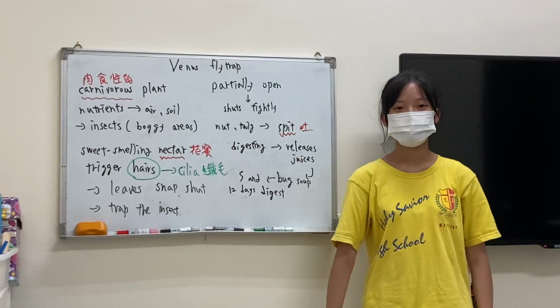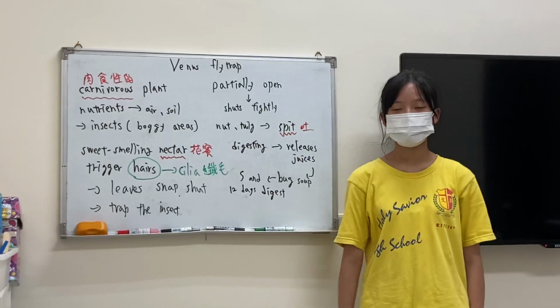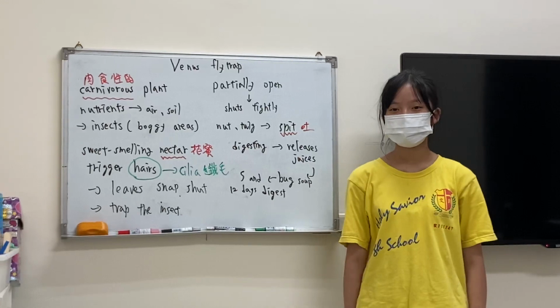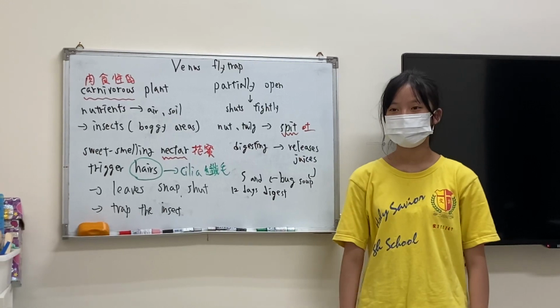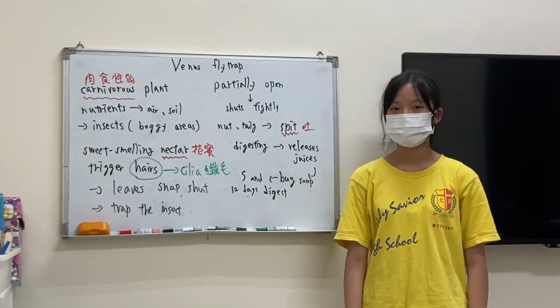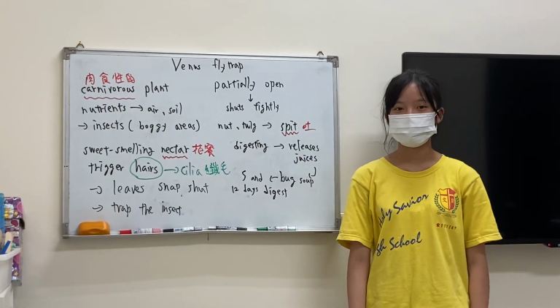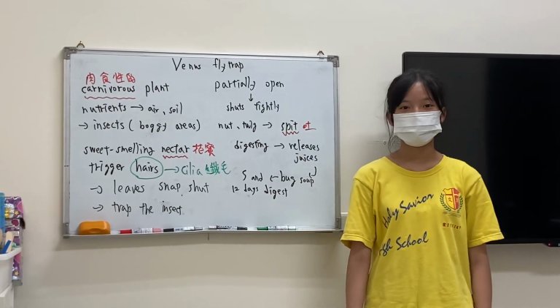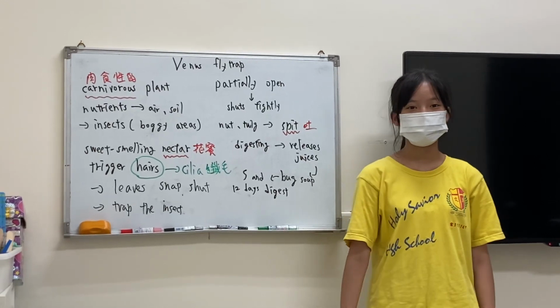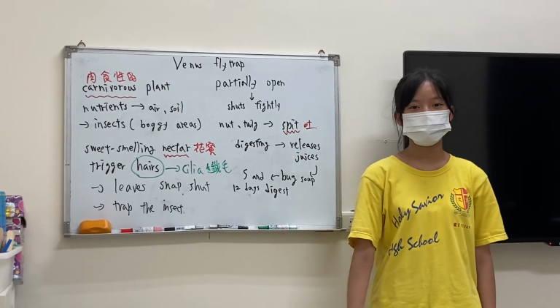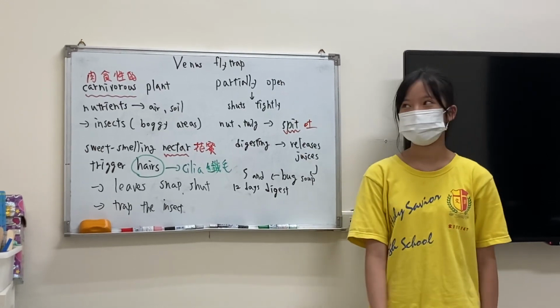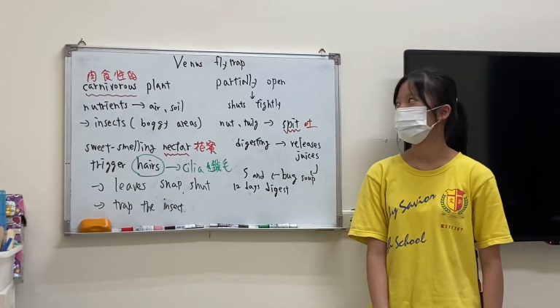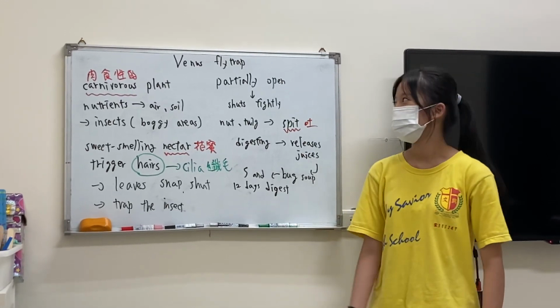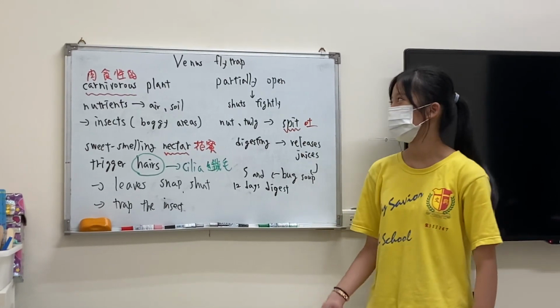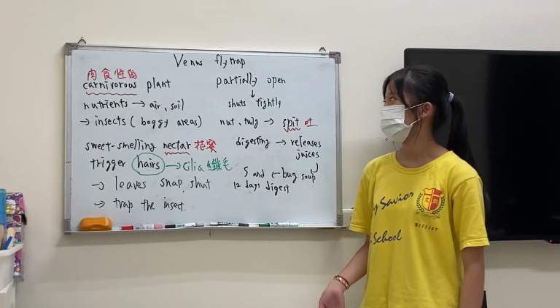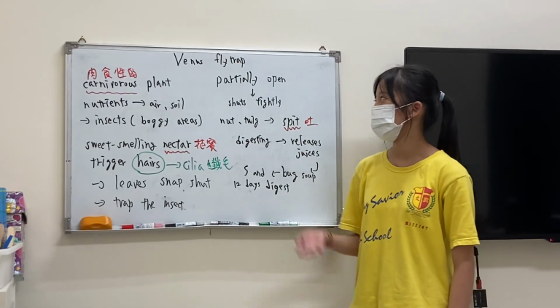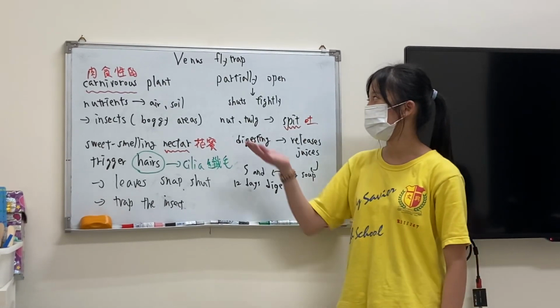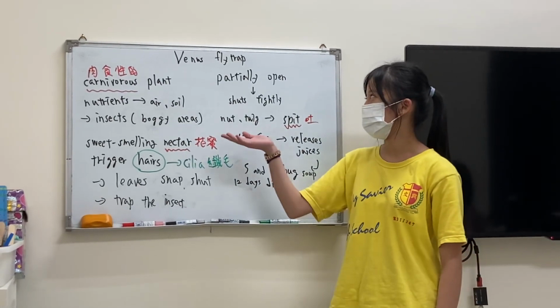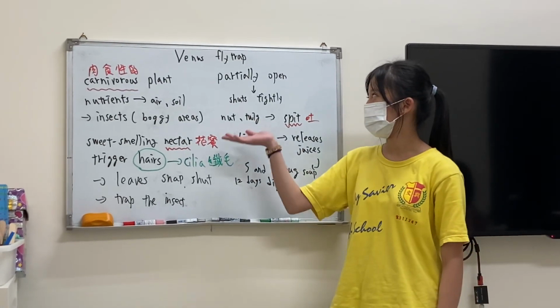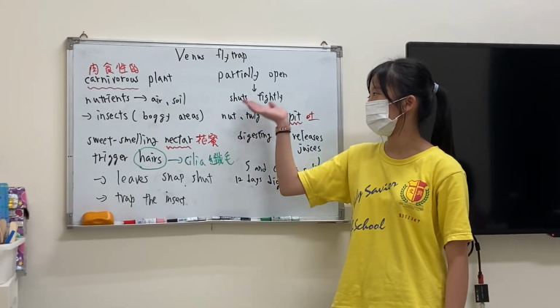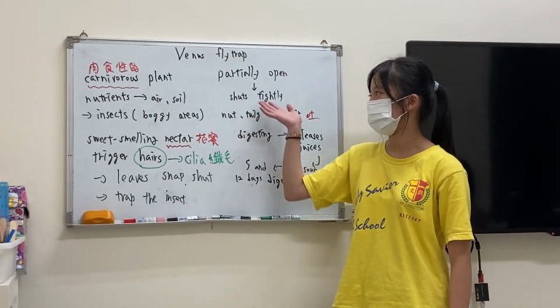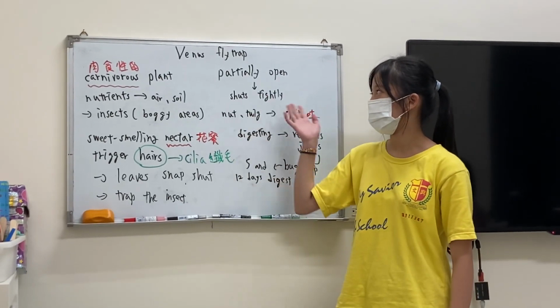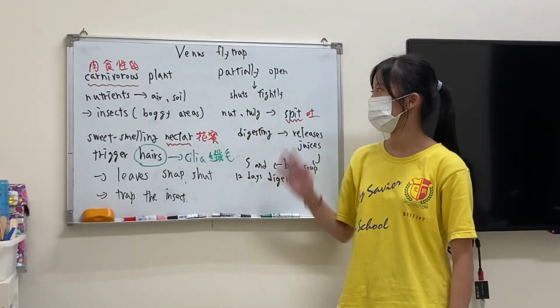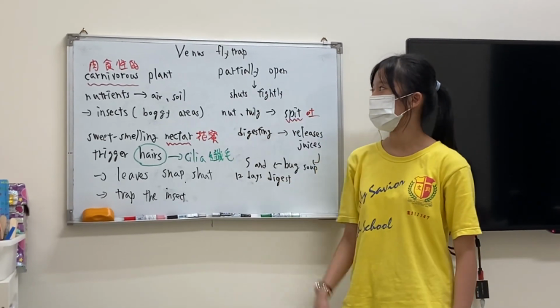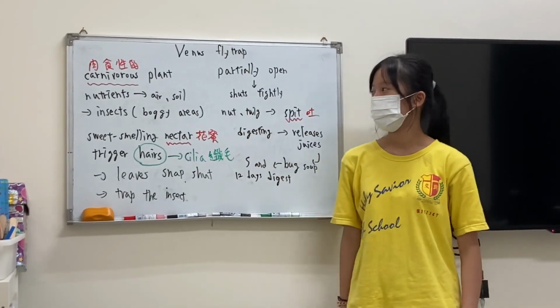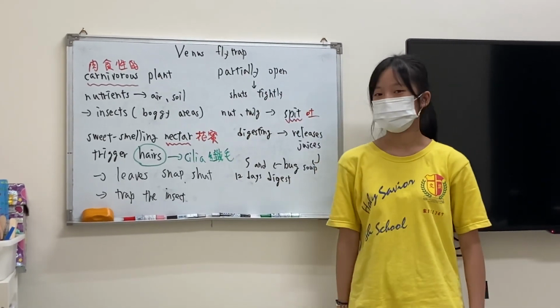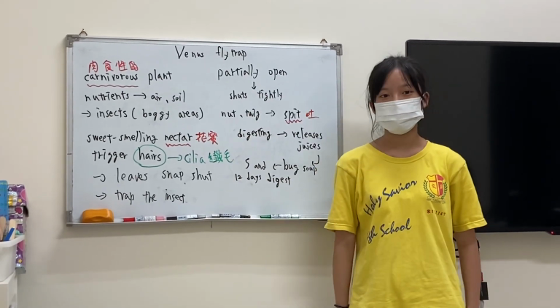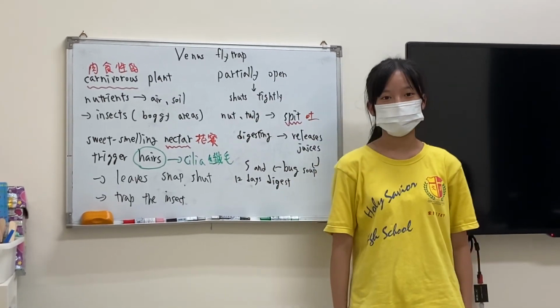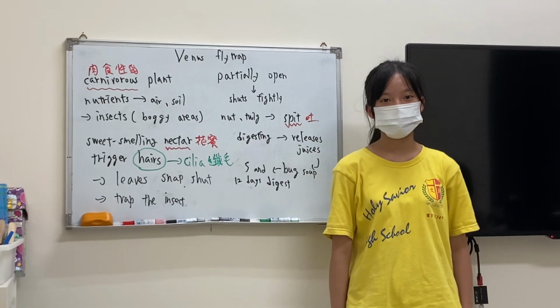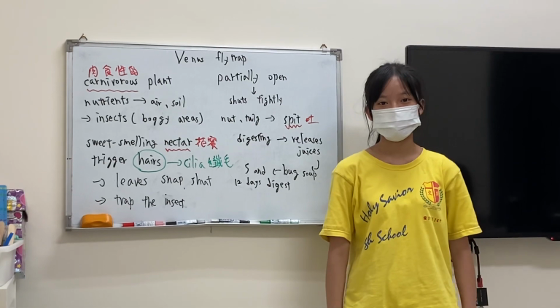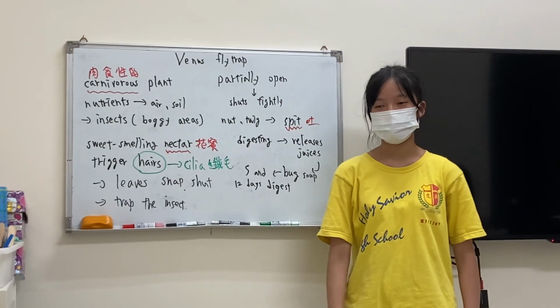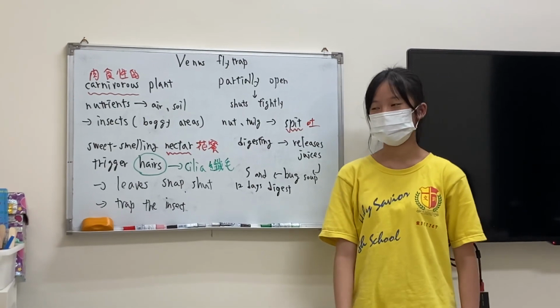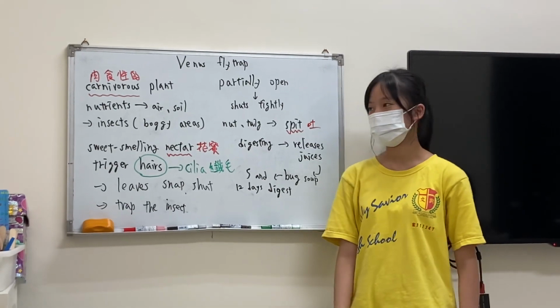Hello everyone. Do you know Venus flytrap? Today I will talk about this.